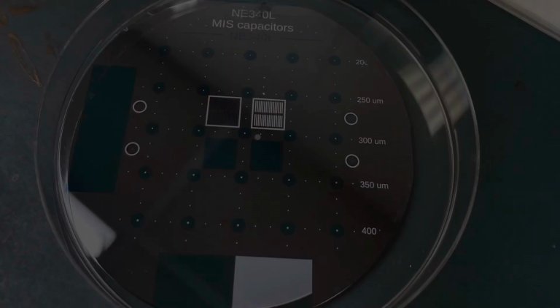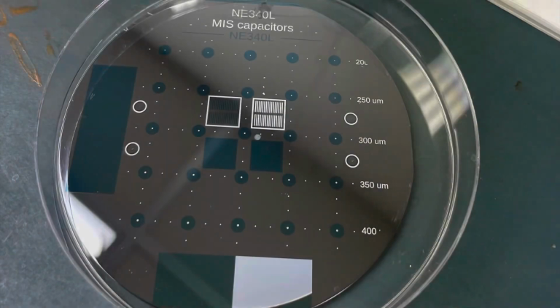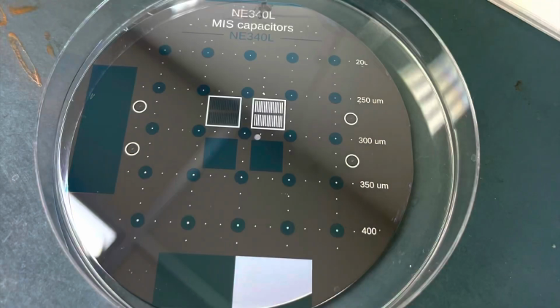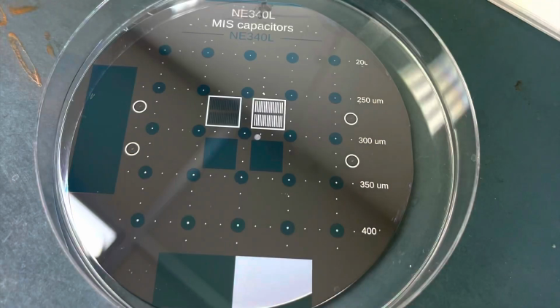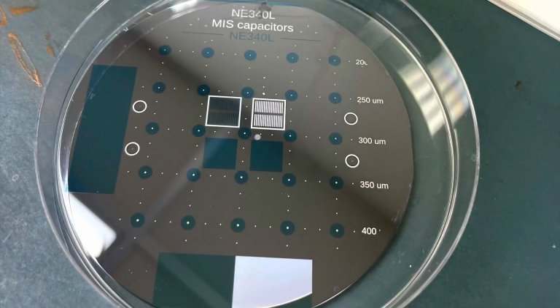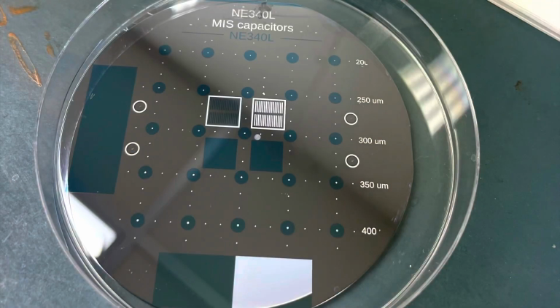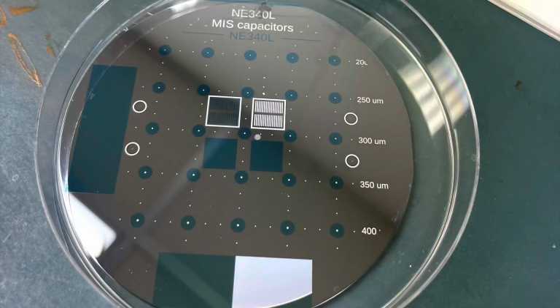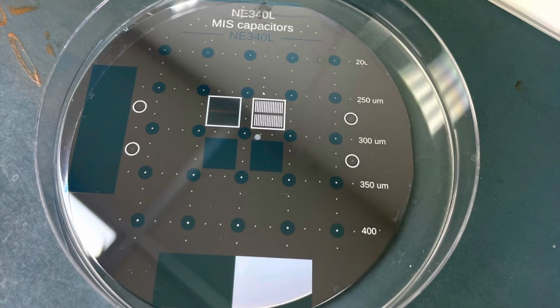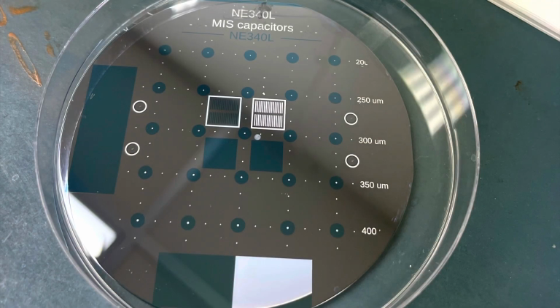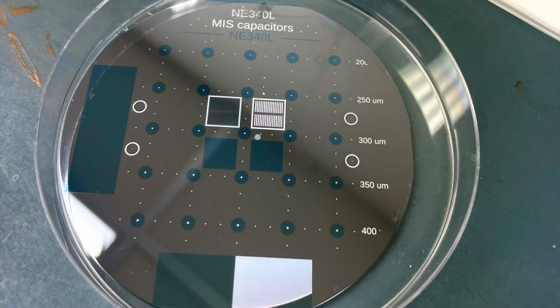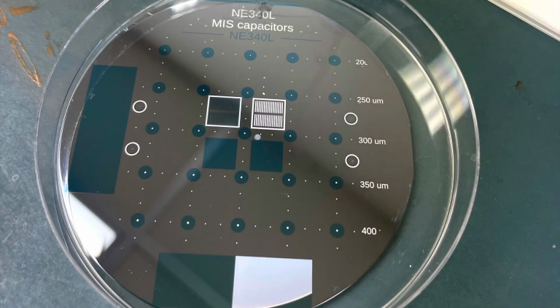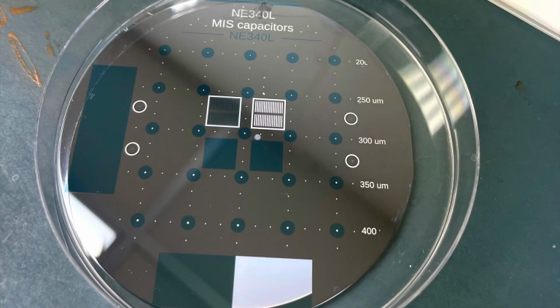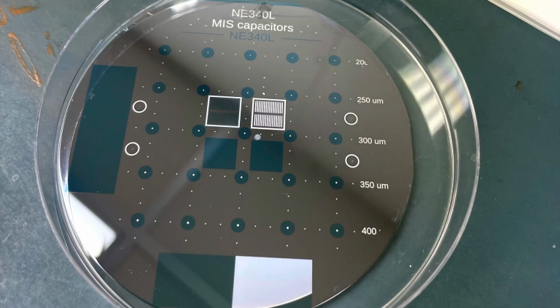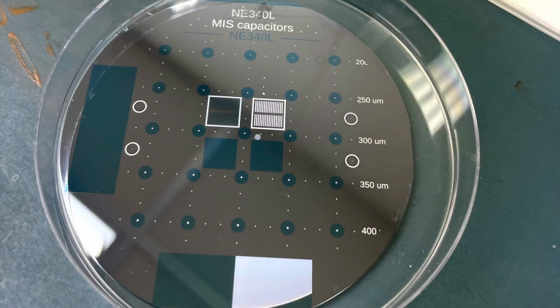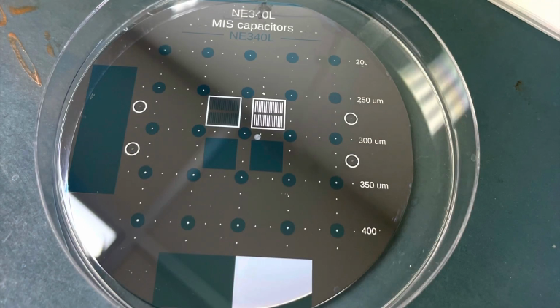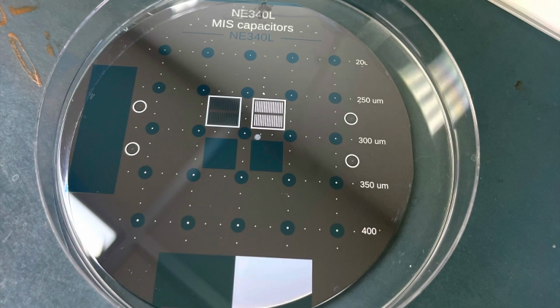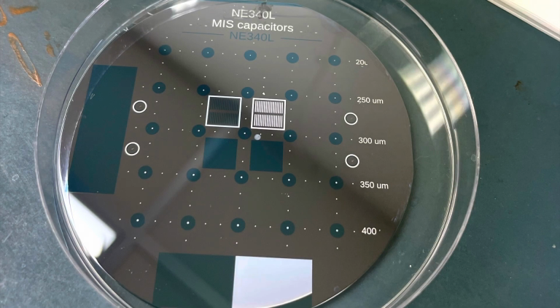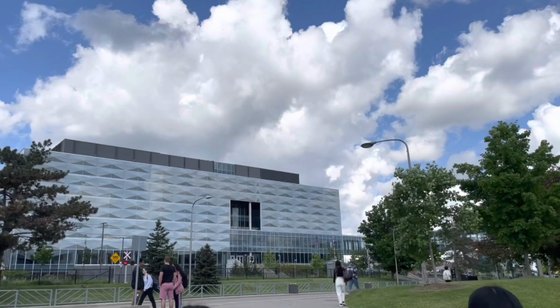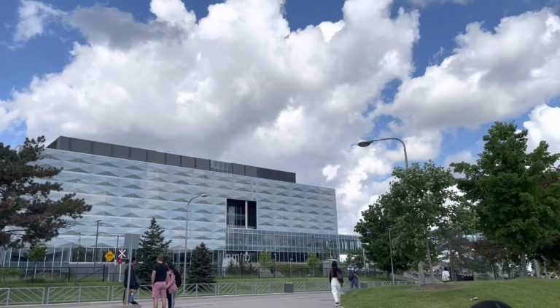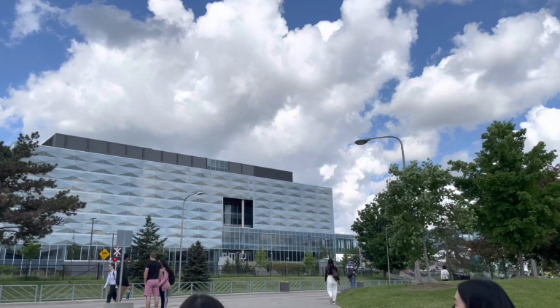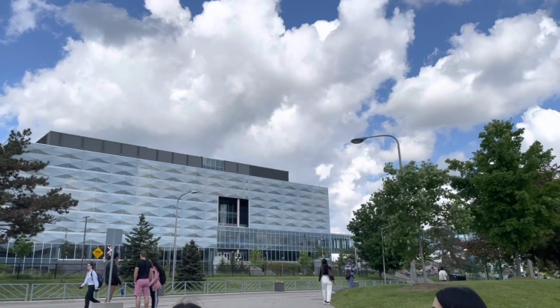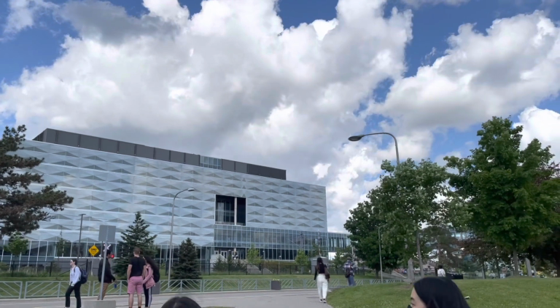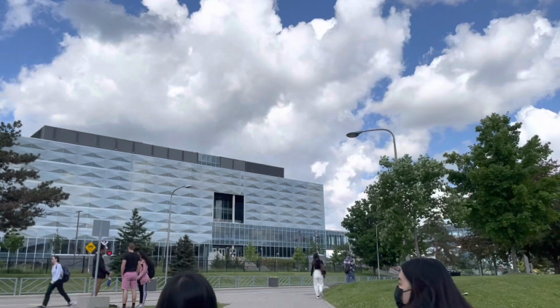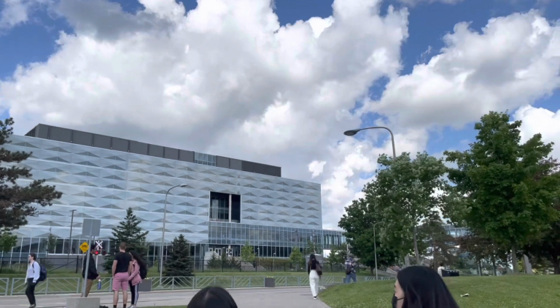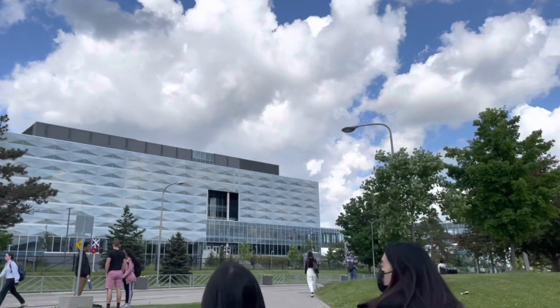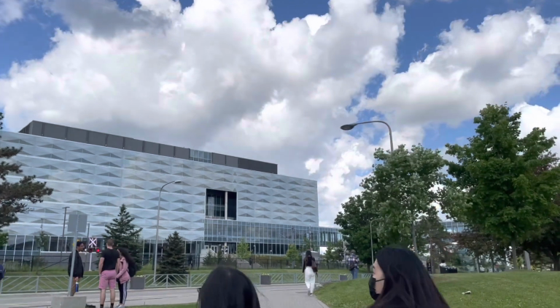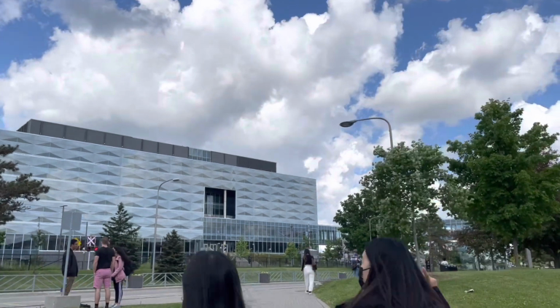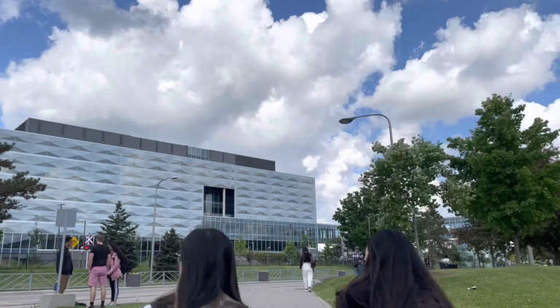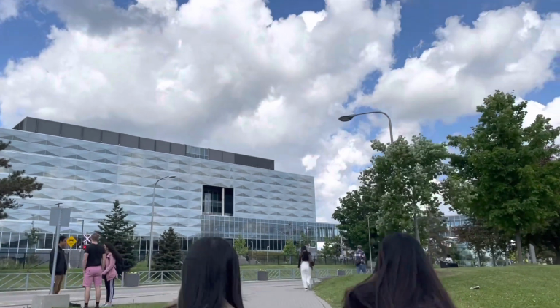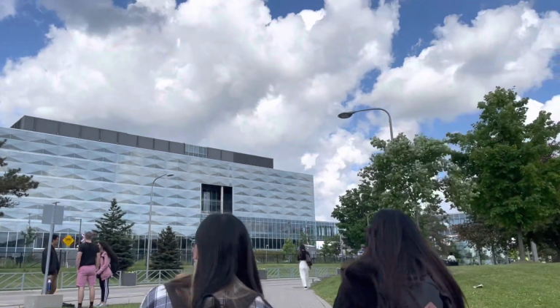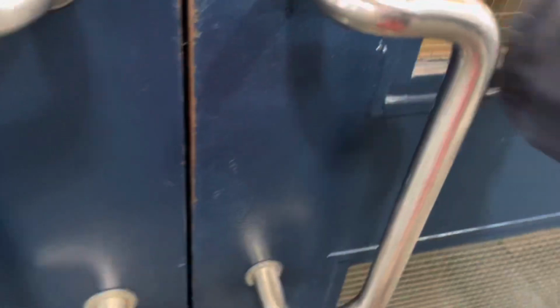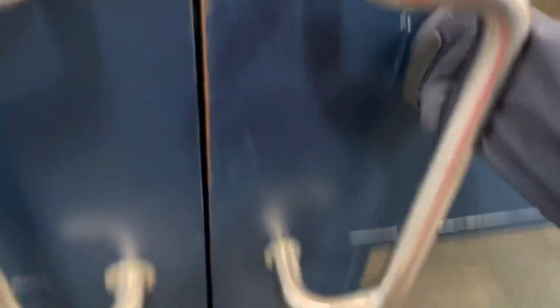We use special instrumentation to conduct measurements on our device to get some properties. And here's a look at our final device! Three hours later and we are finished with the lab.